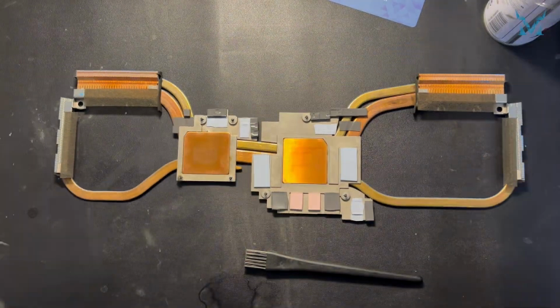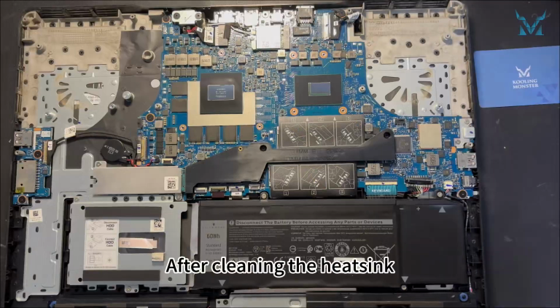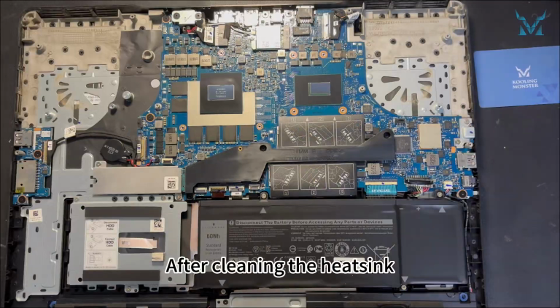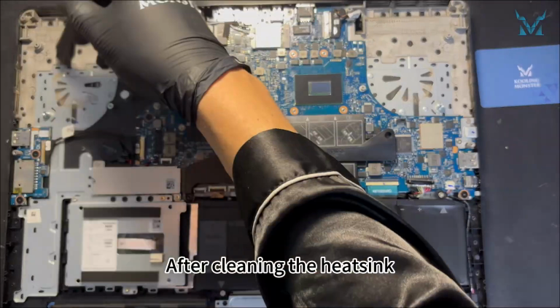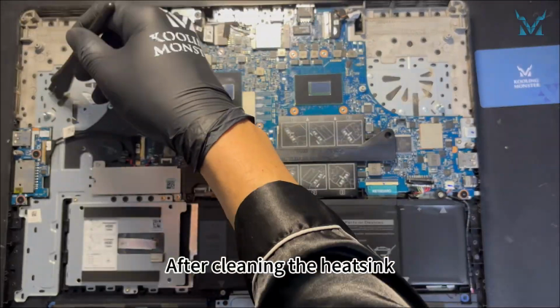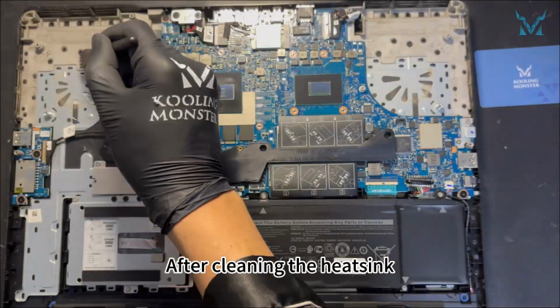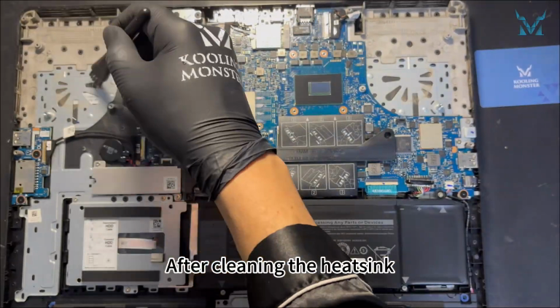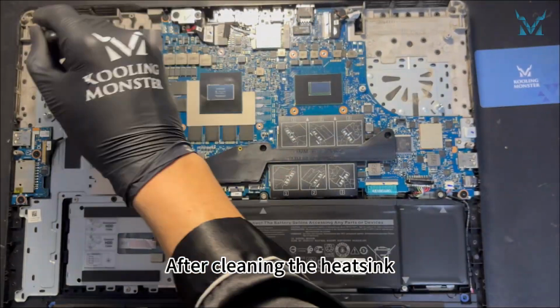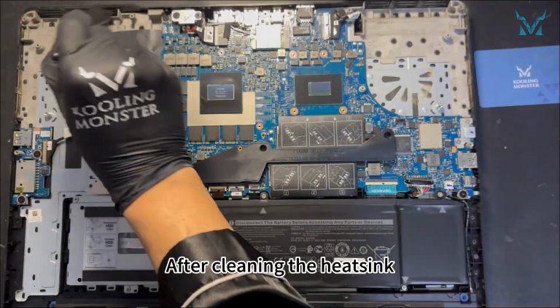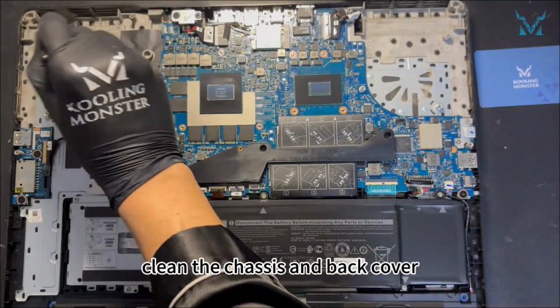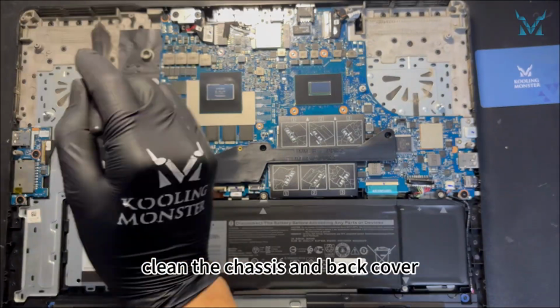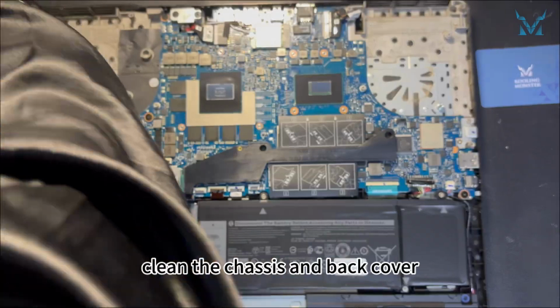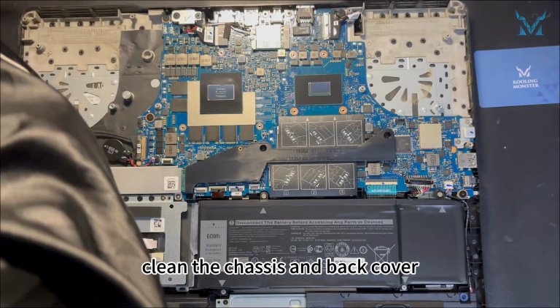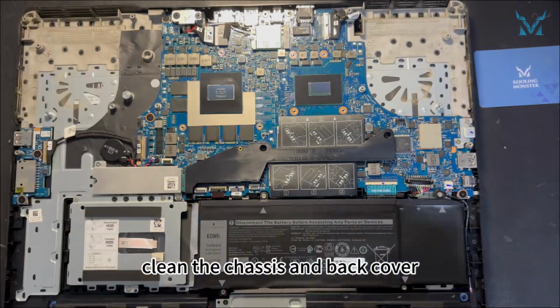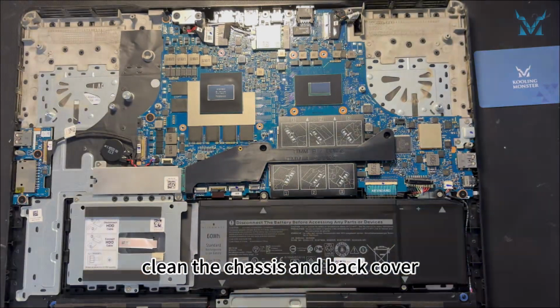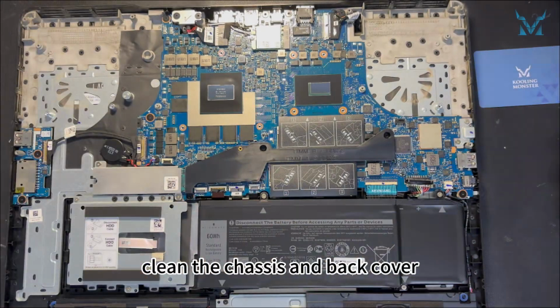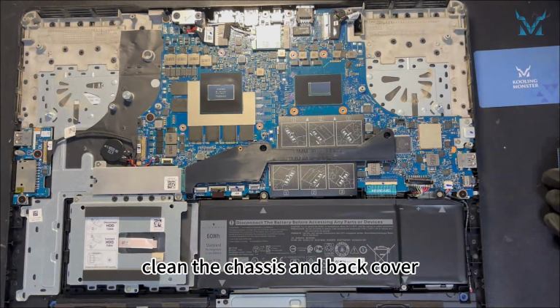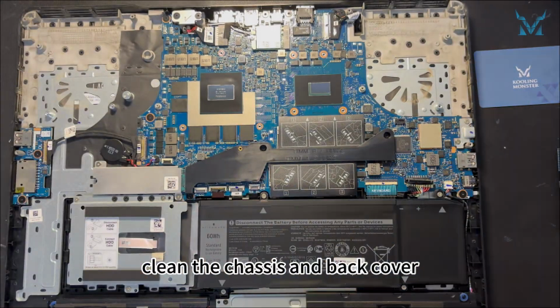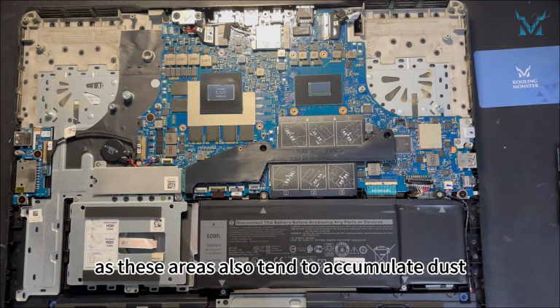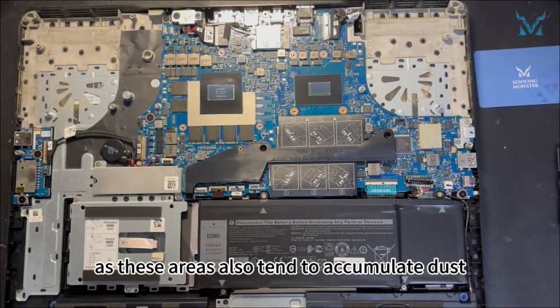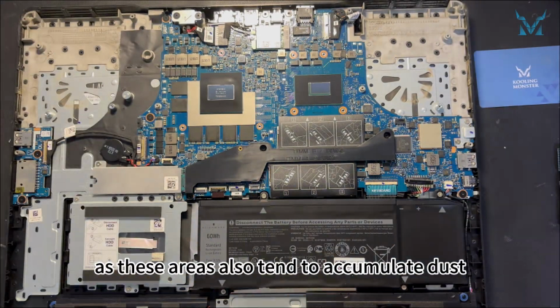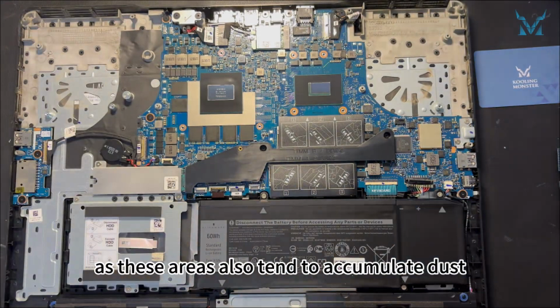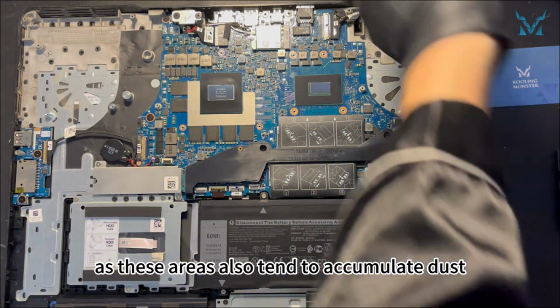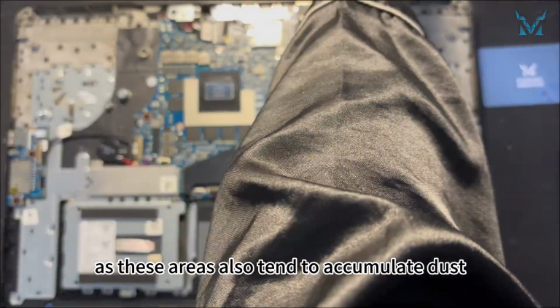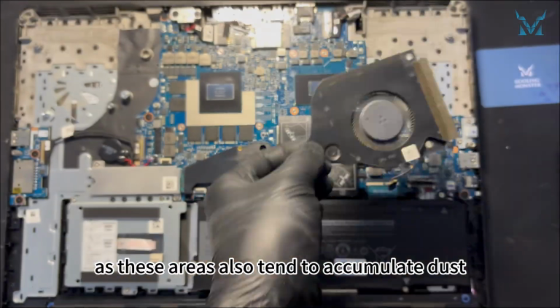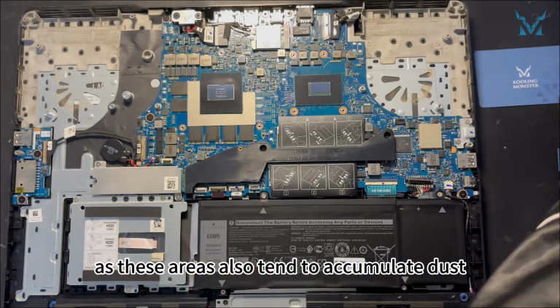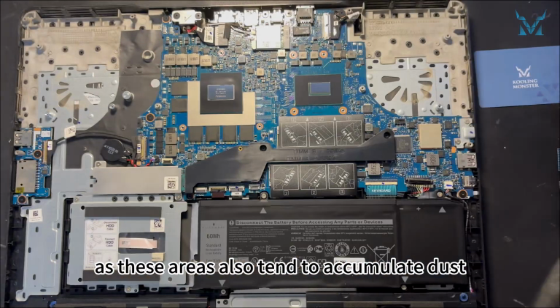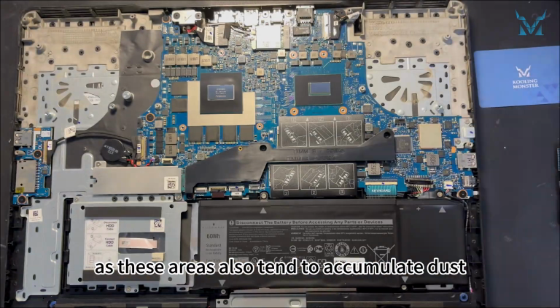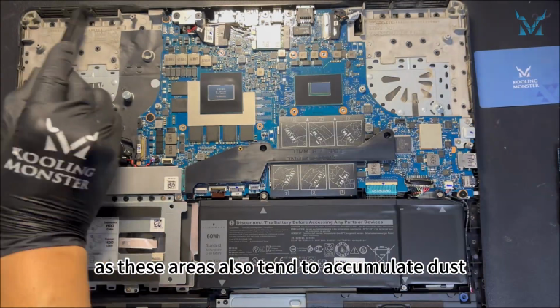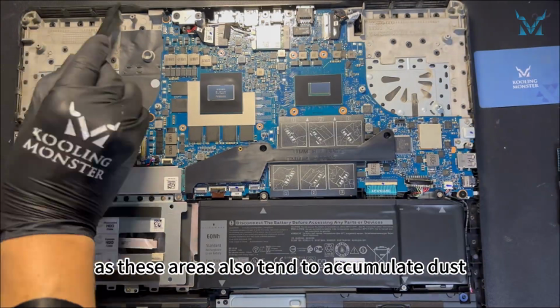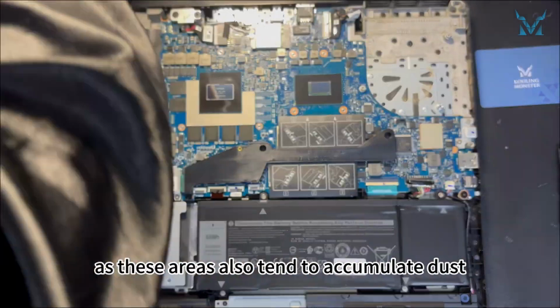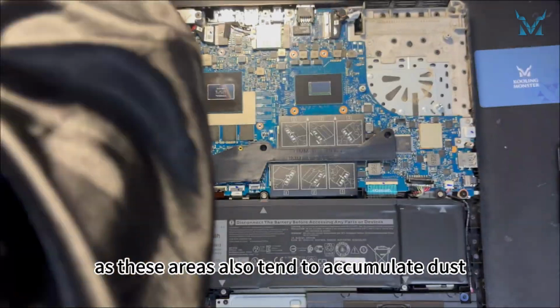After cleaning the heat sink, clean the chassis and back cover as these areas also tend to accumulate dust.